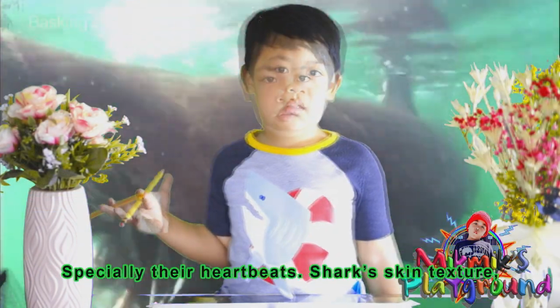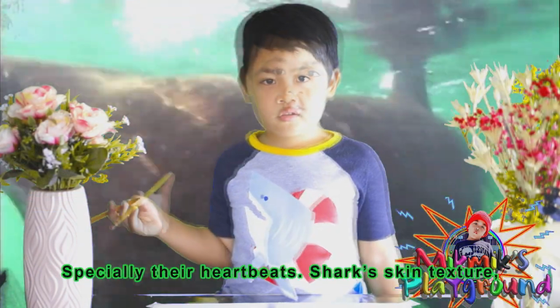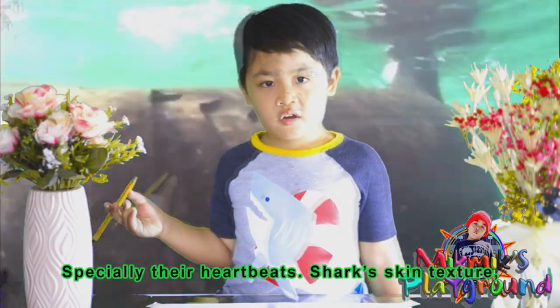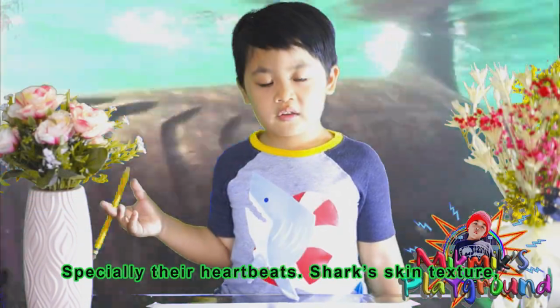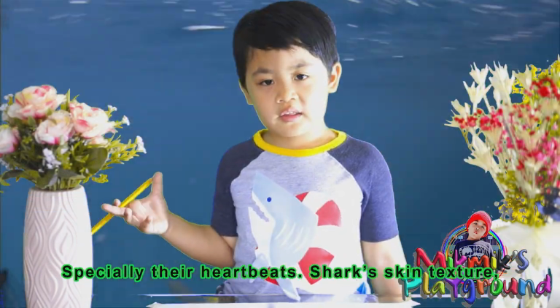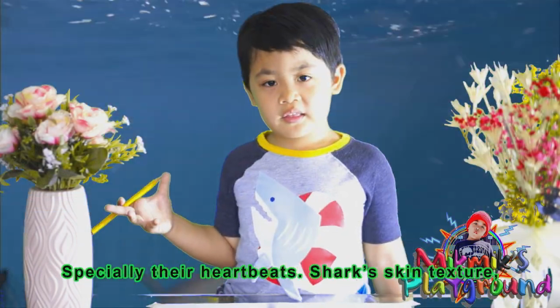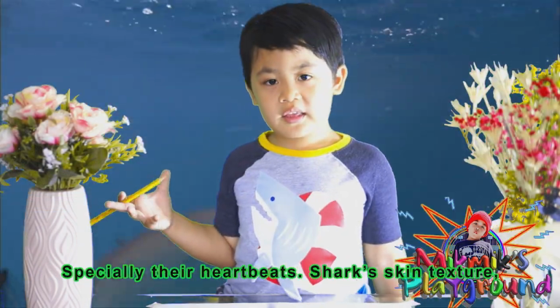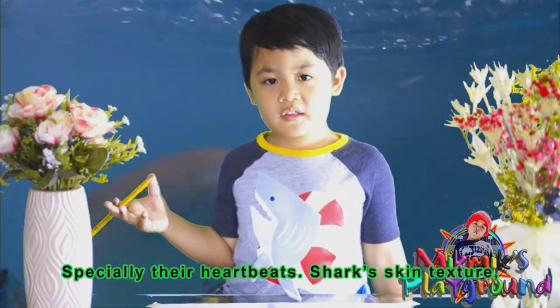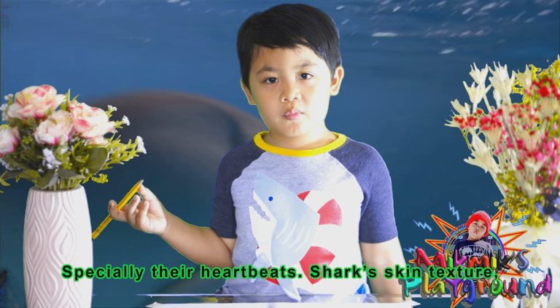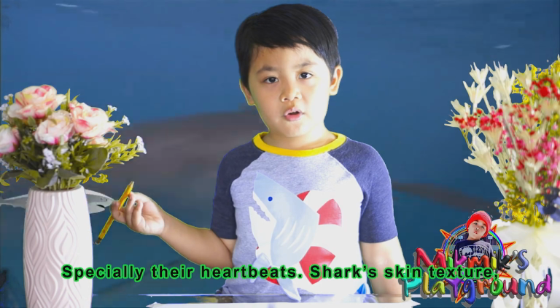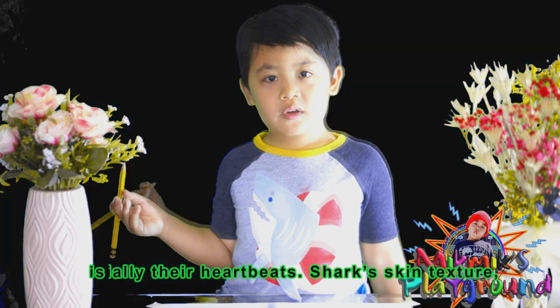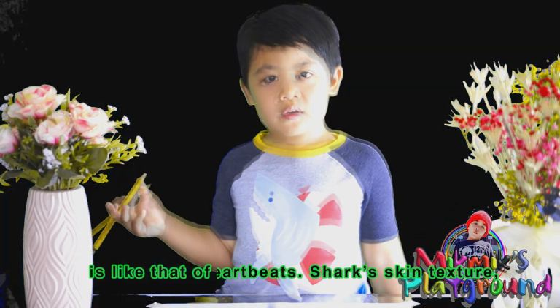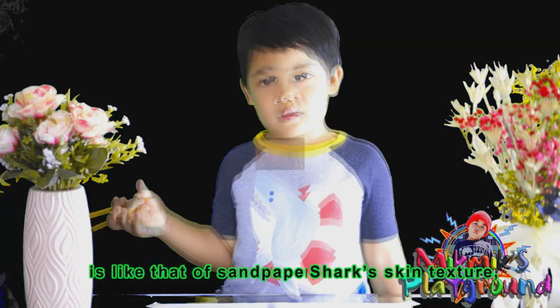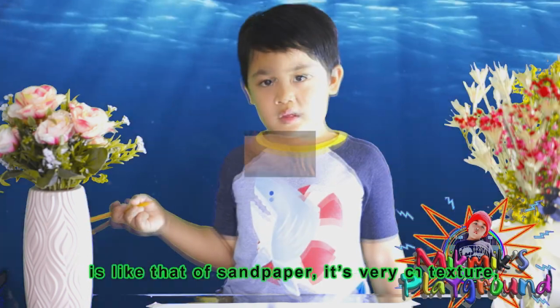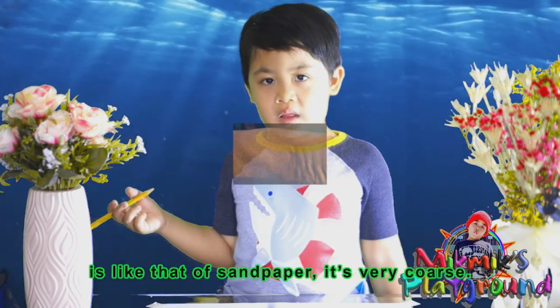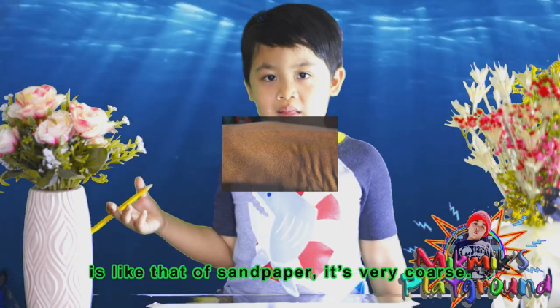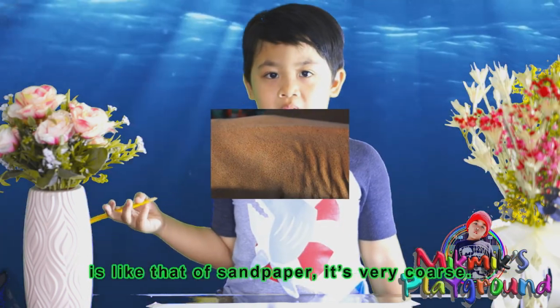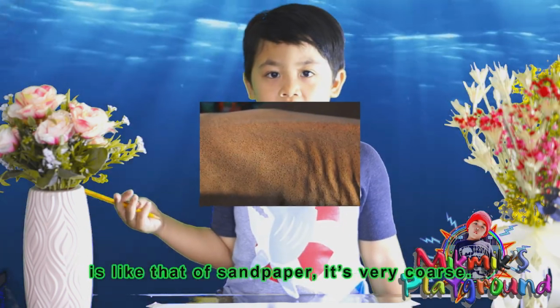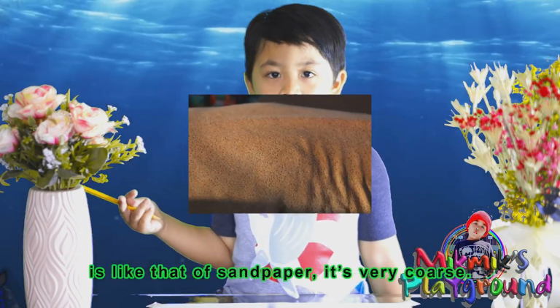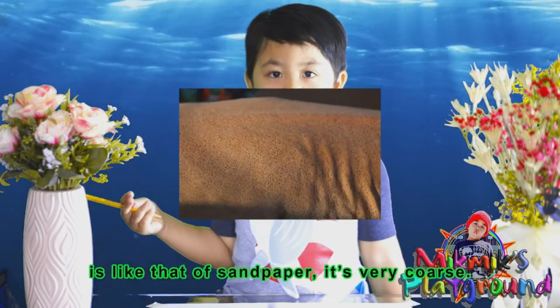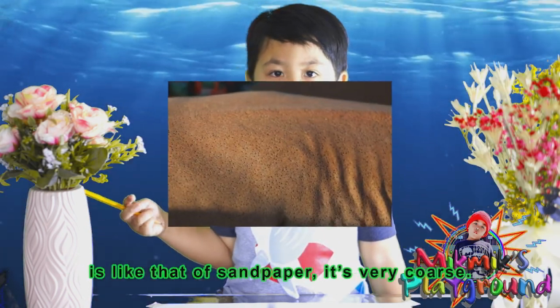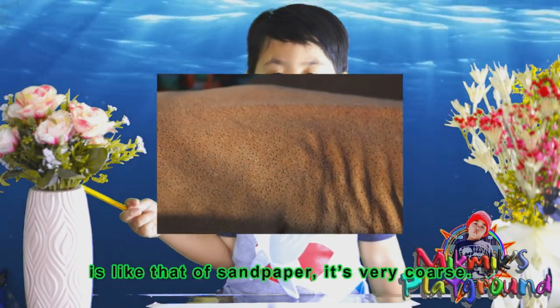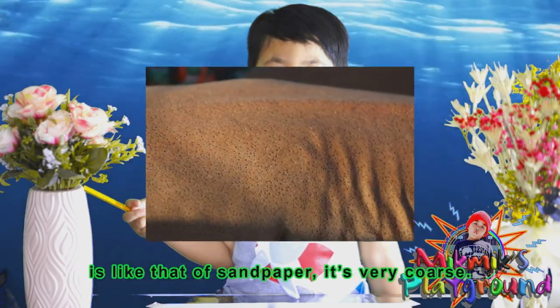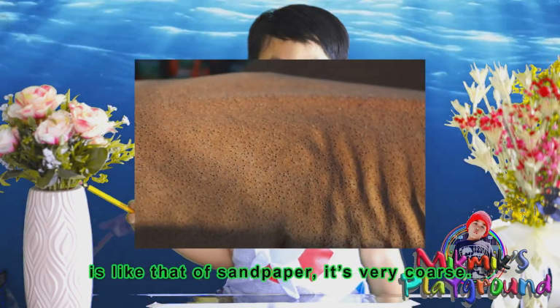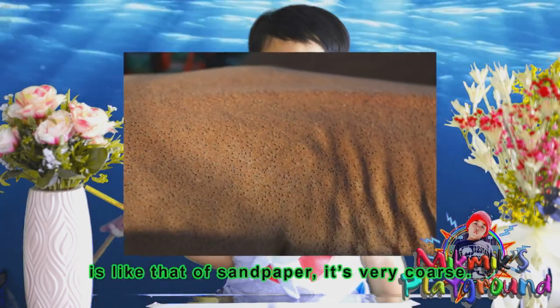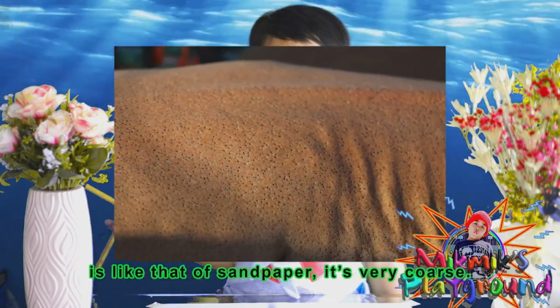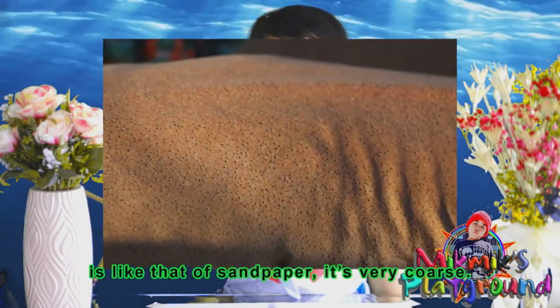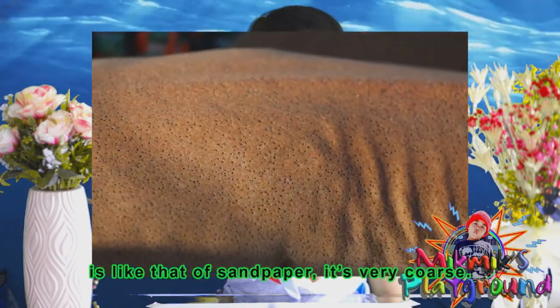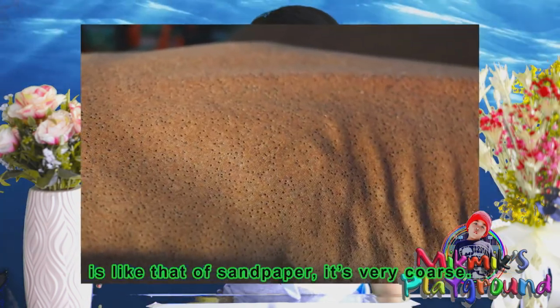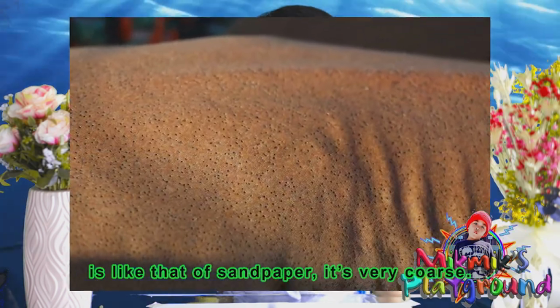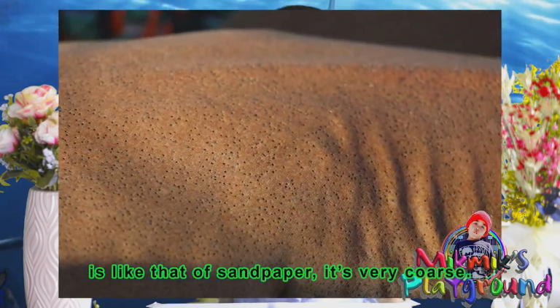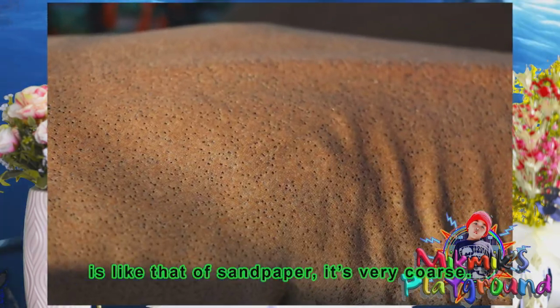Sharks' skin texture is like sandpaper. It's very coarse.